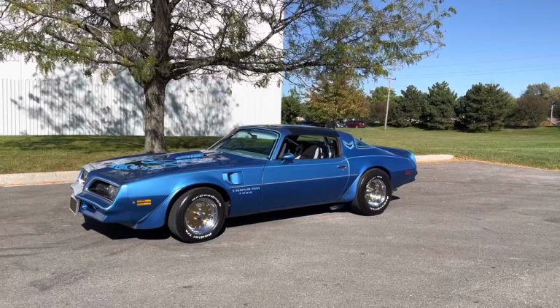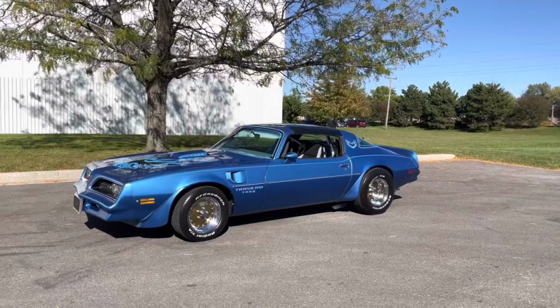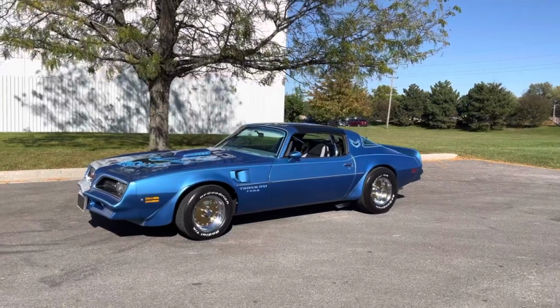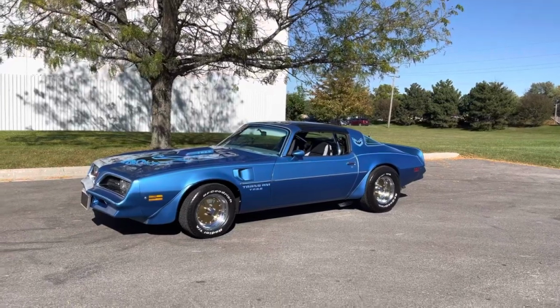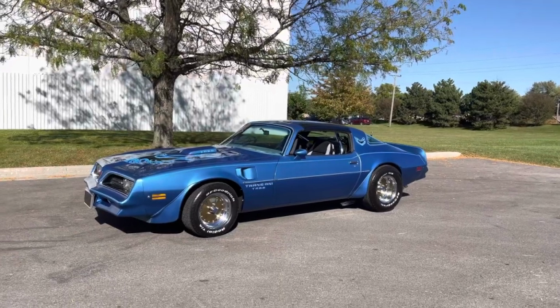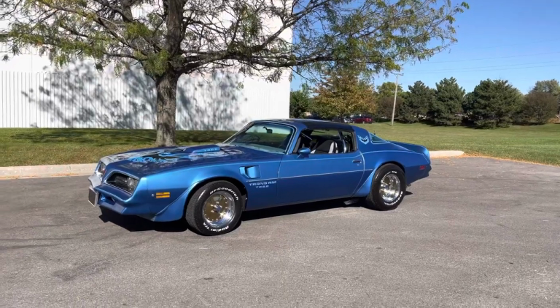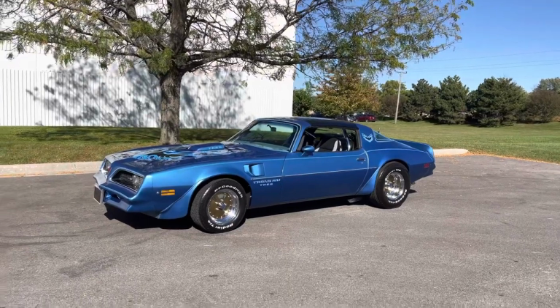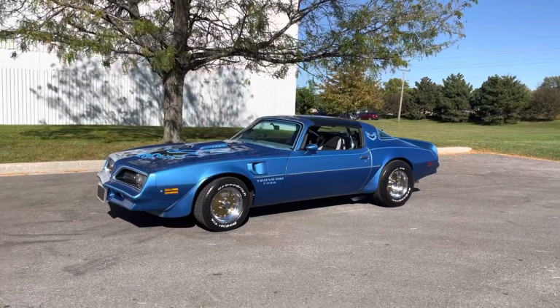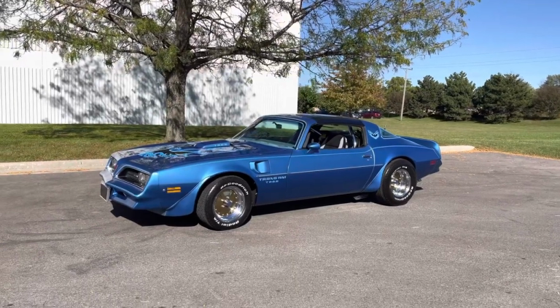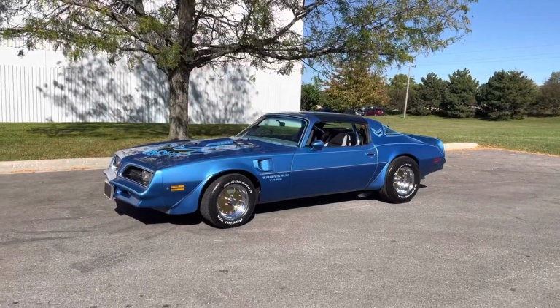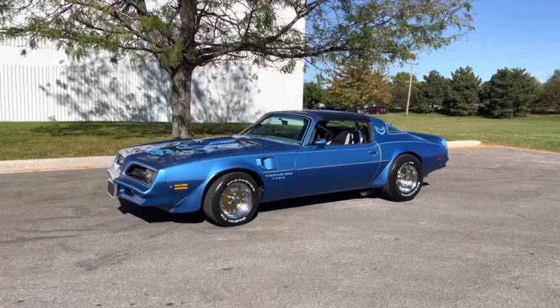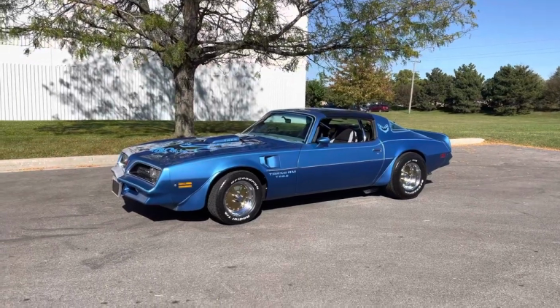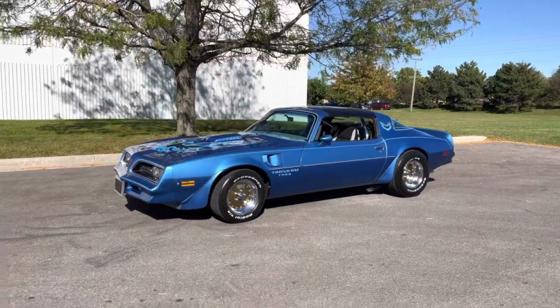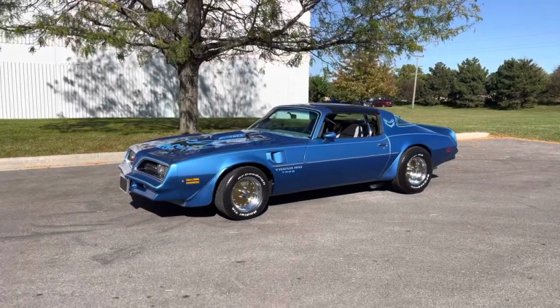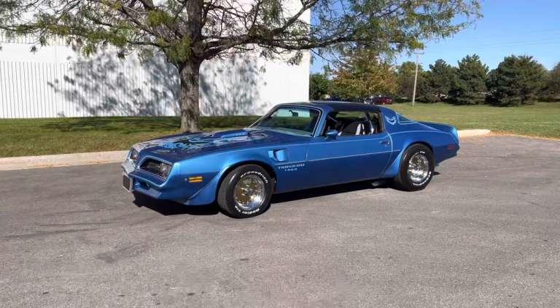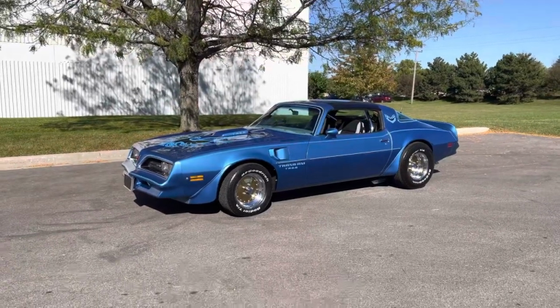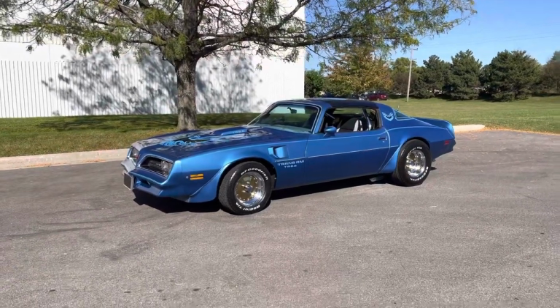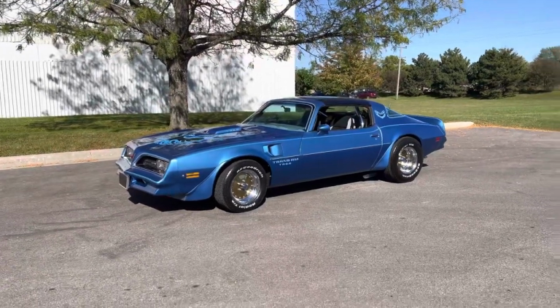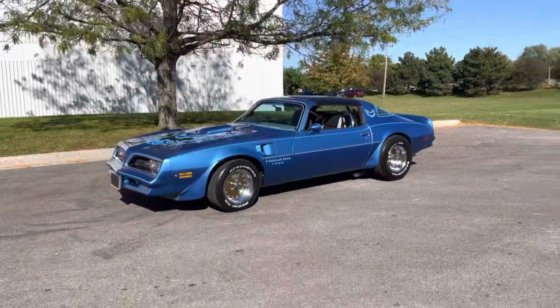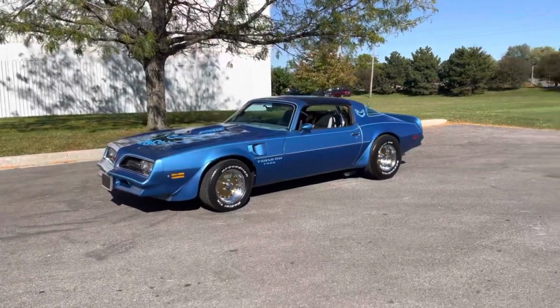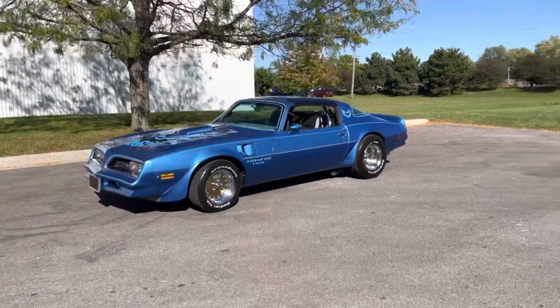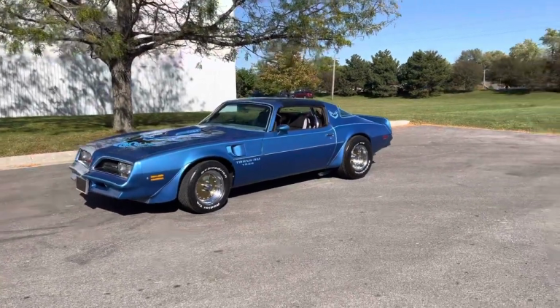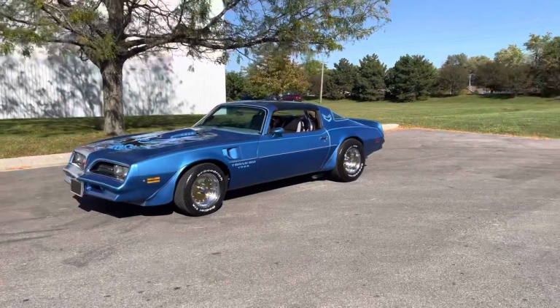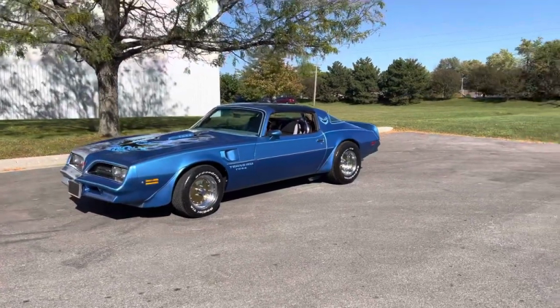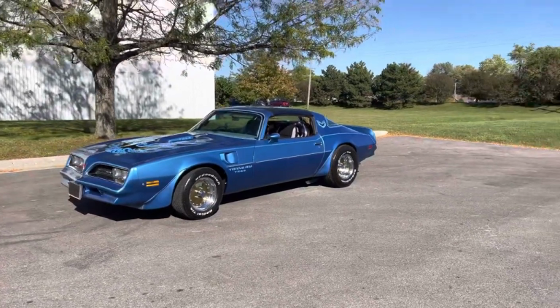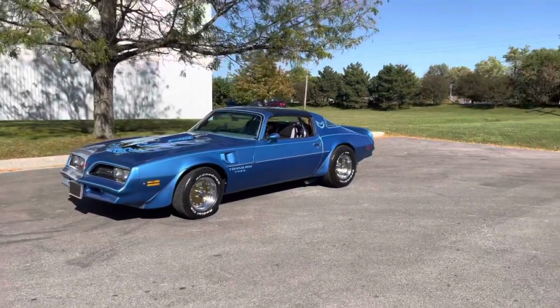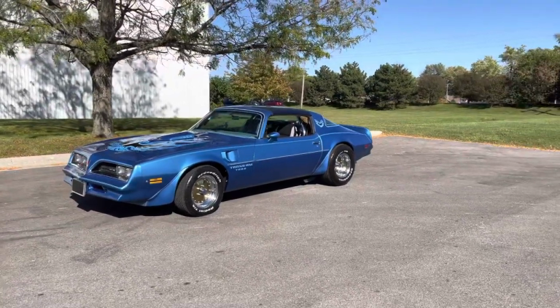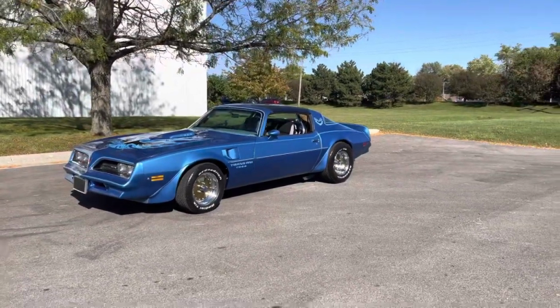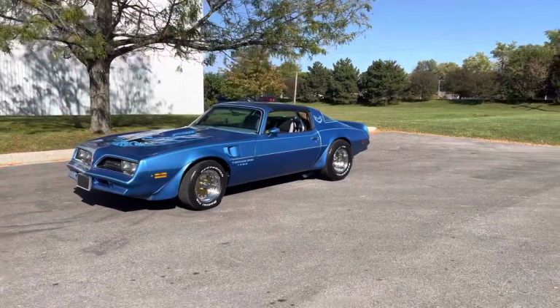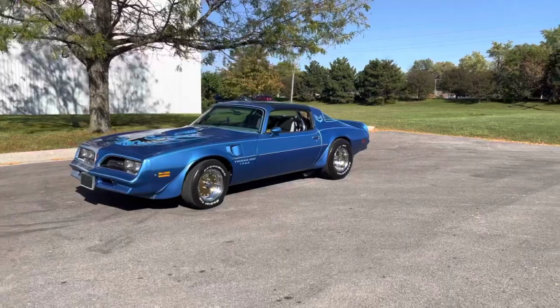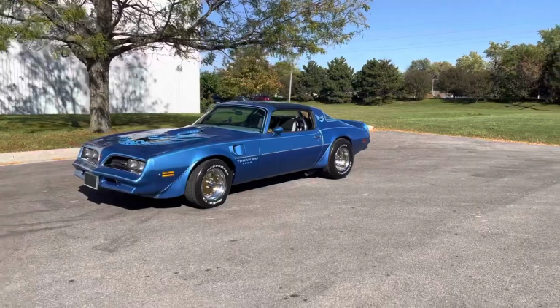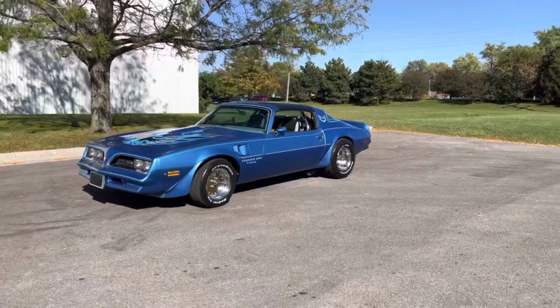Hey everybody, Earl here, MGM Classic Cars, MGMclassiccars.com.